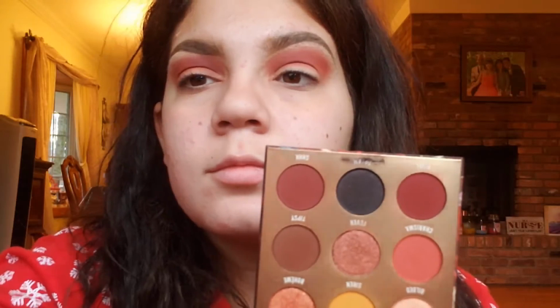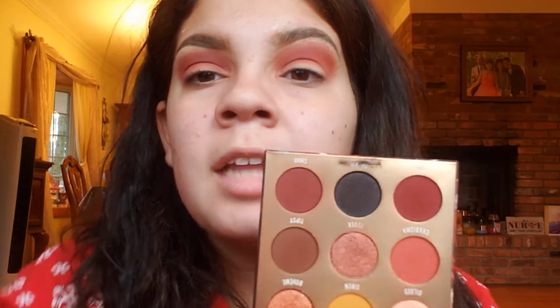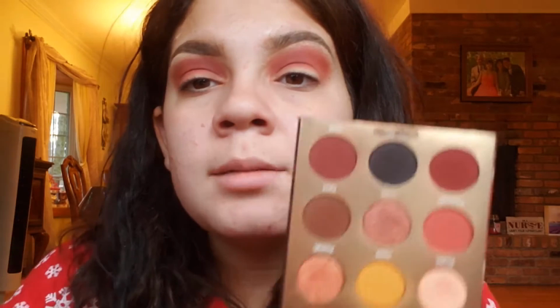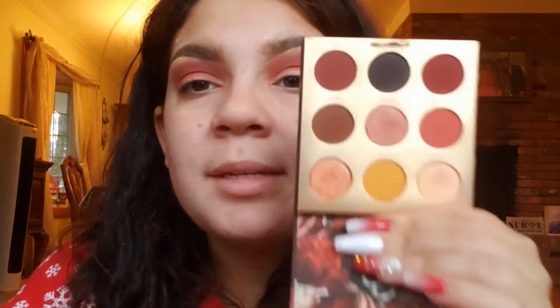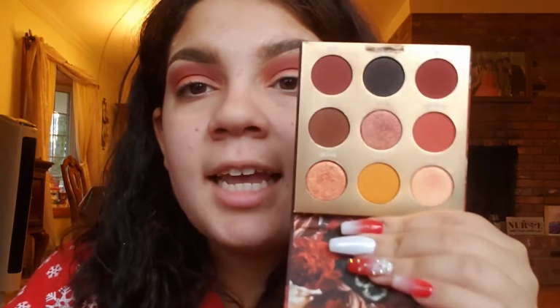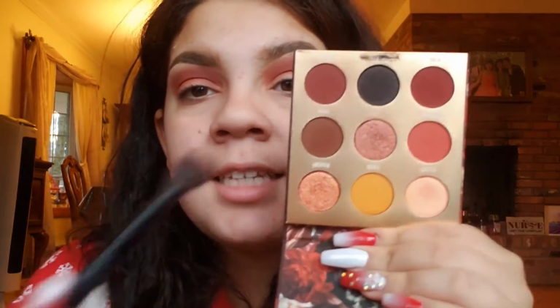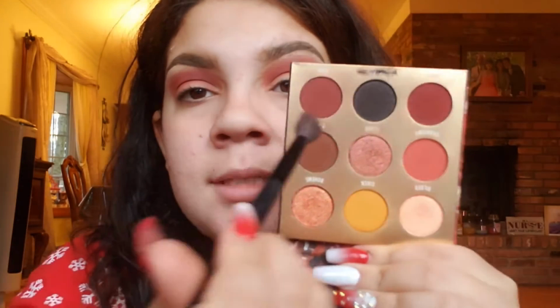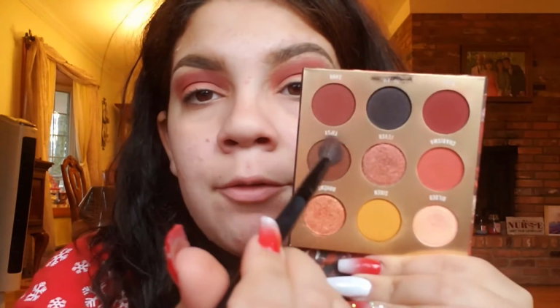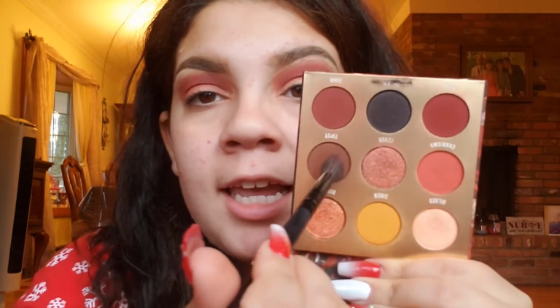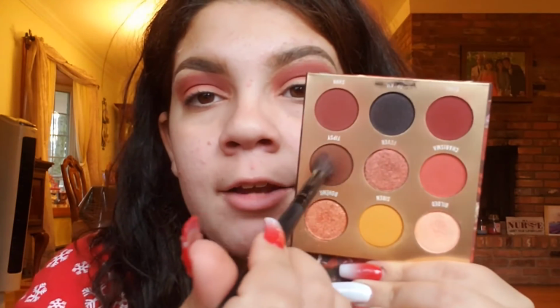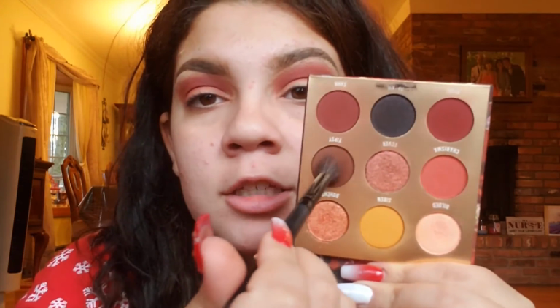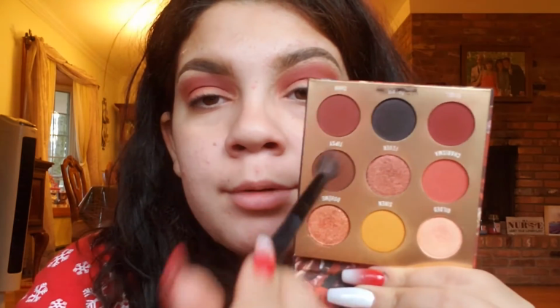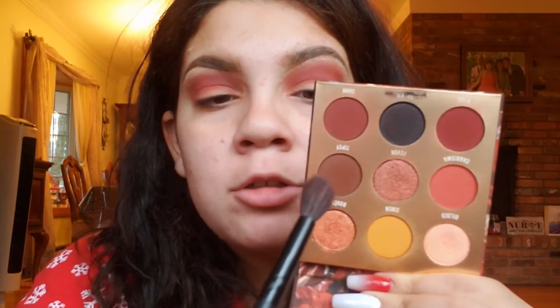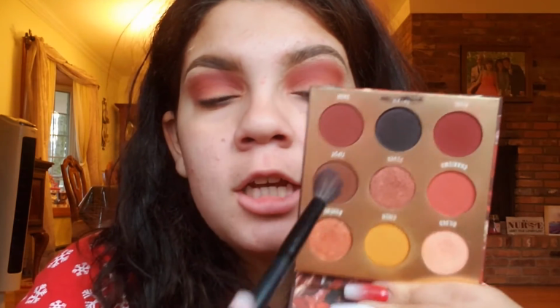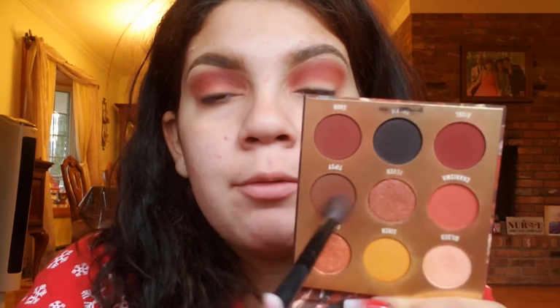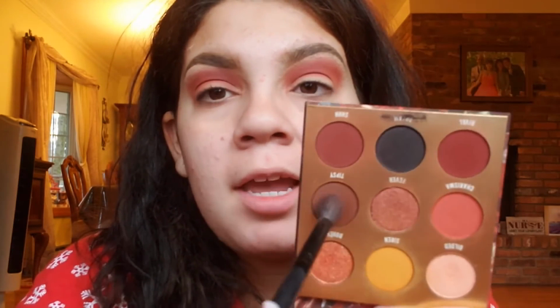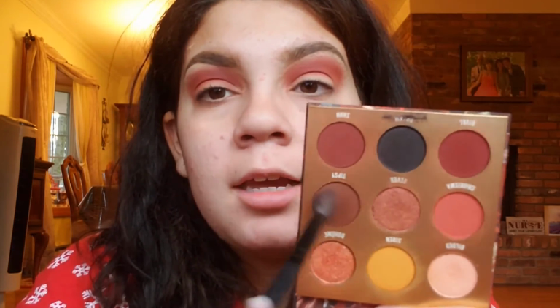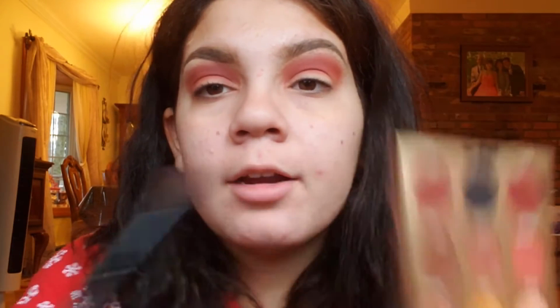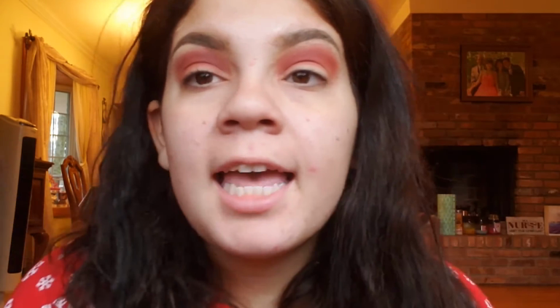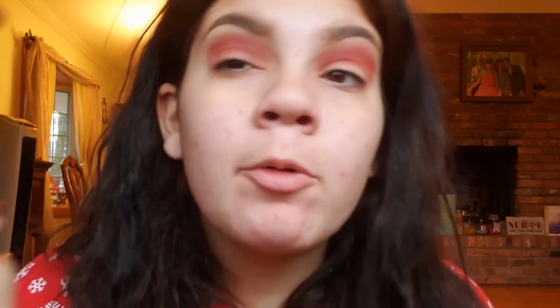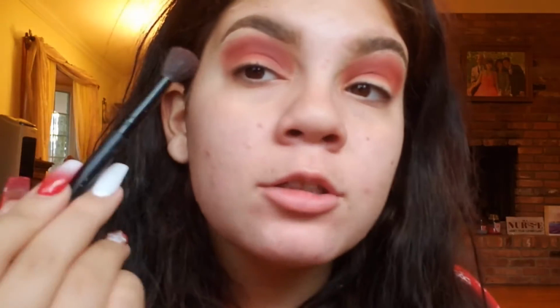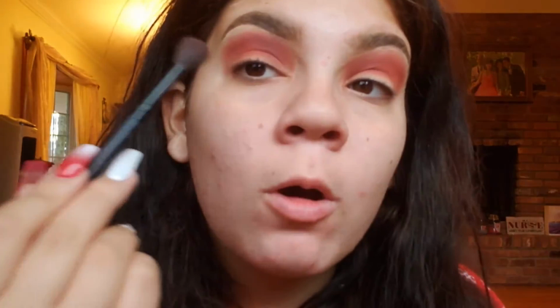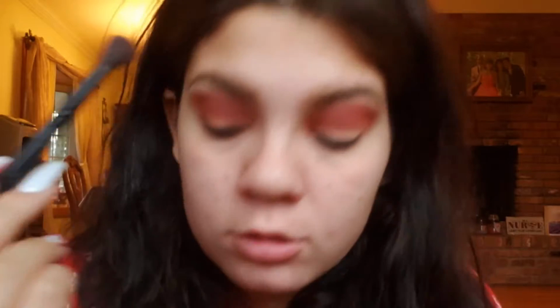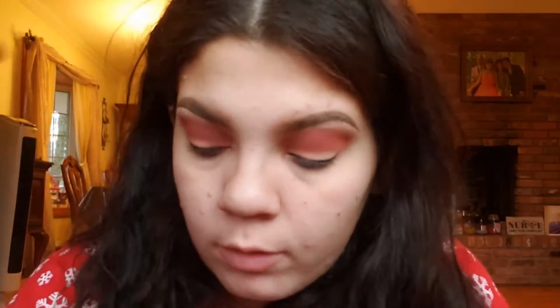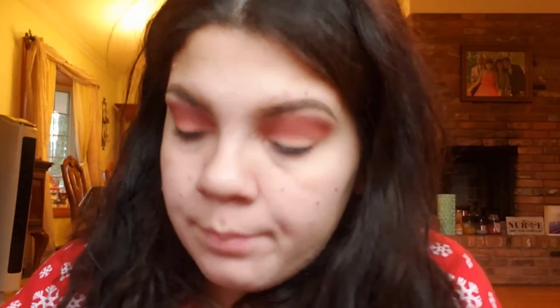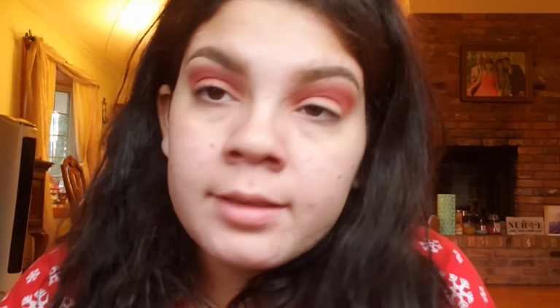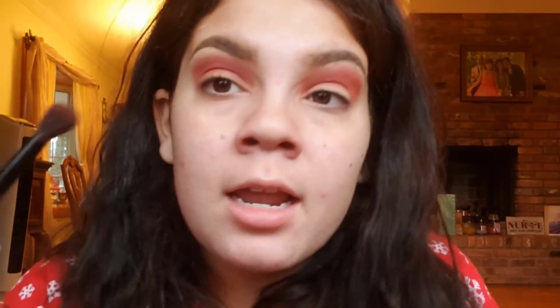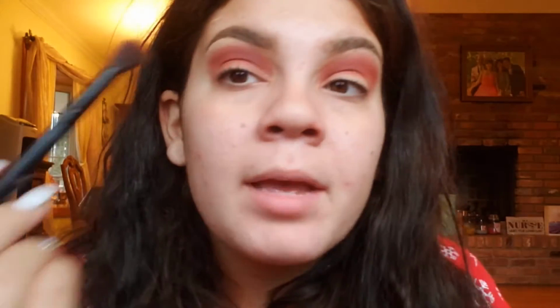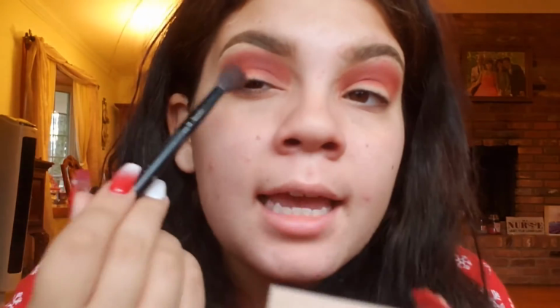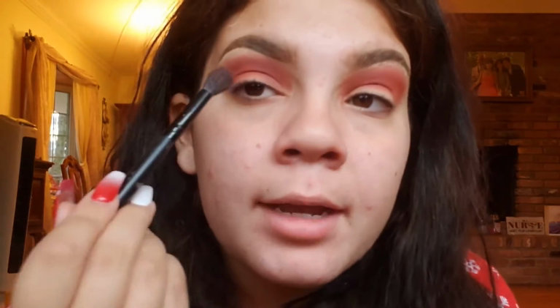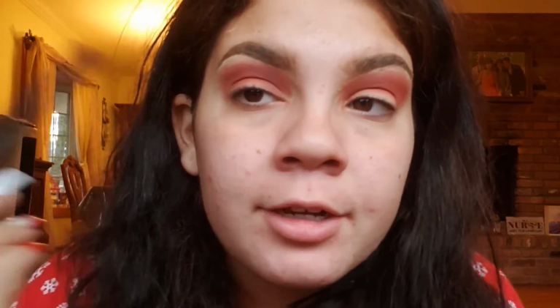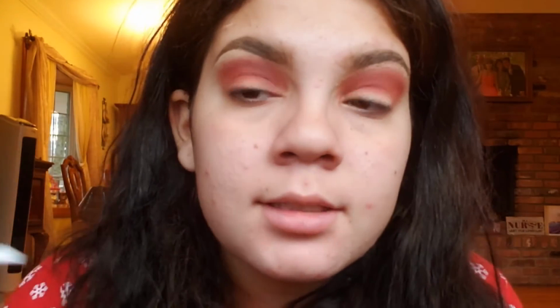Next I'm going to be taking Tipsy — this brown shade right here — and I'm going to build that up in my crease as well.